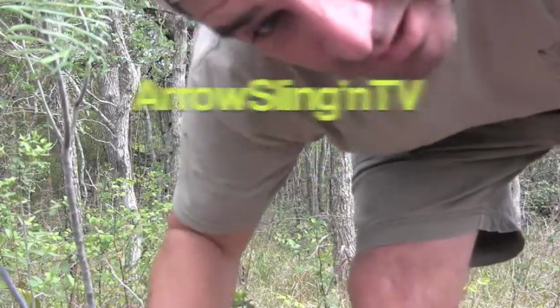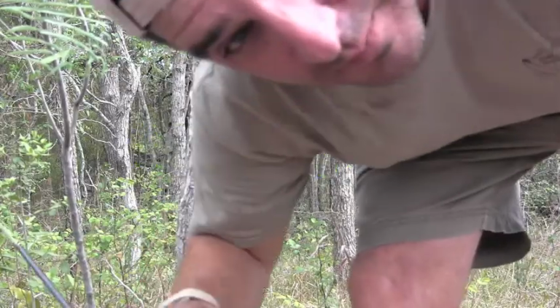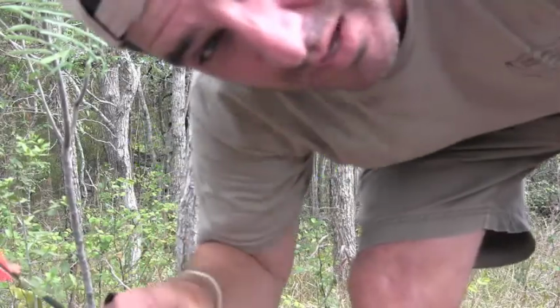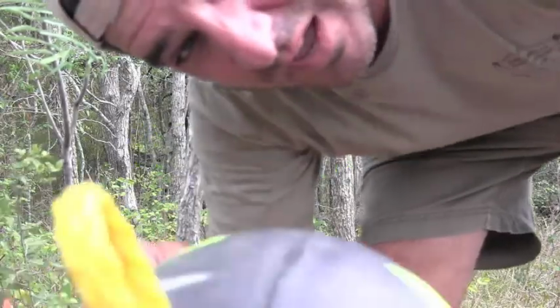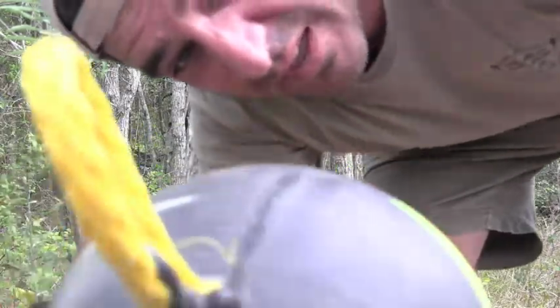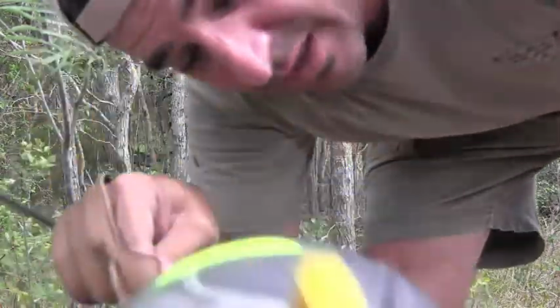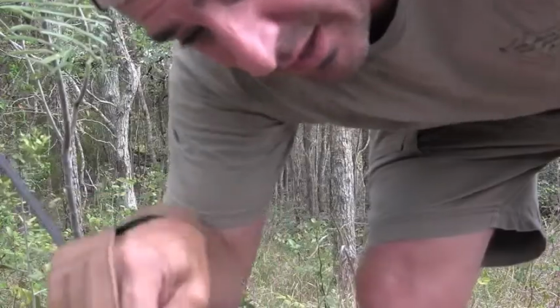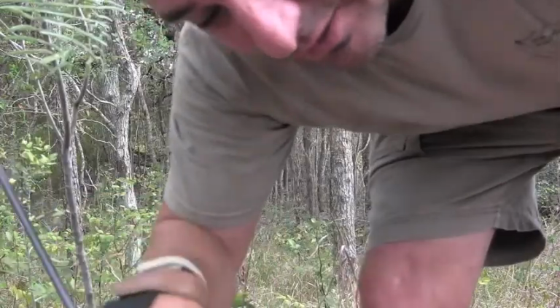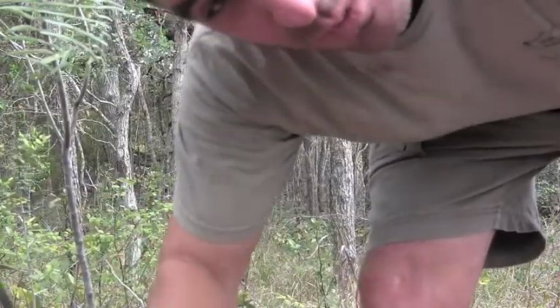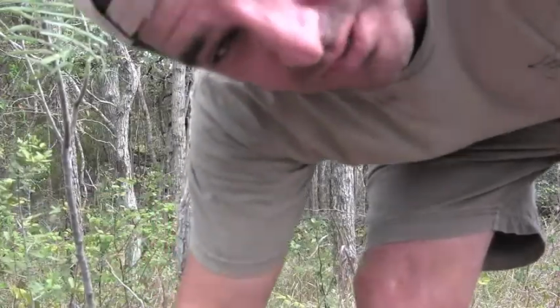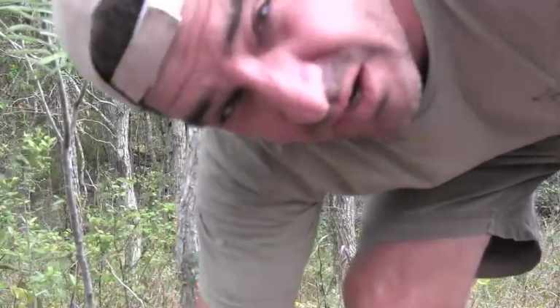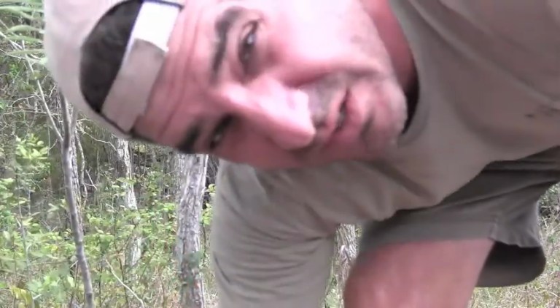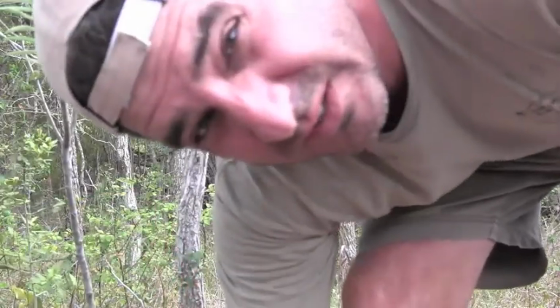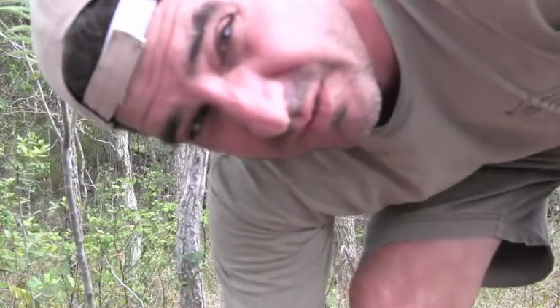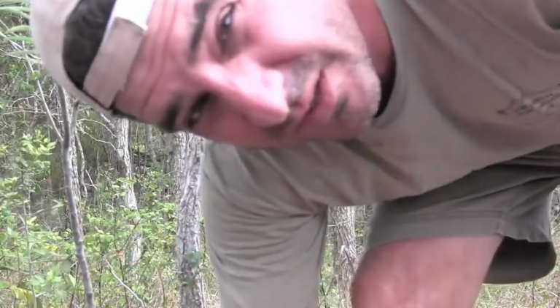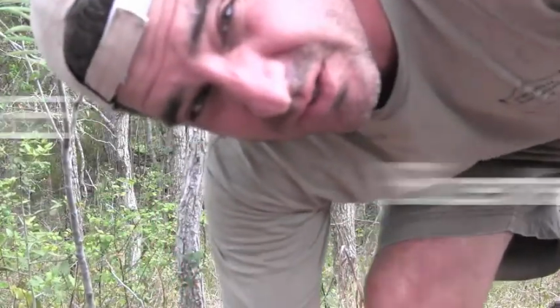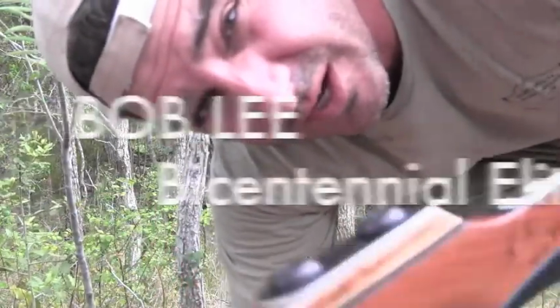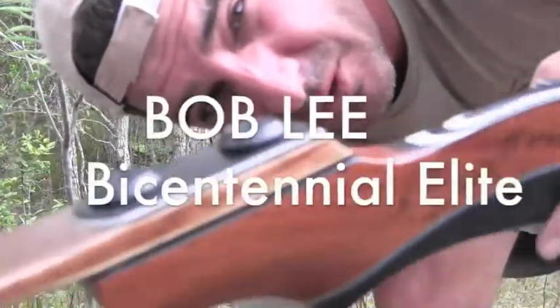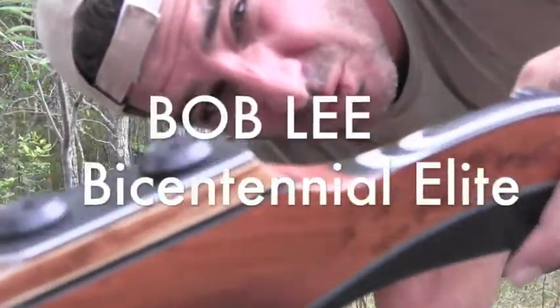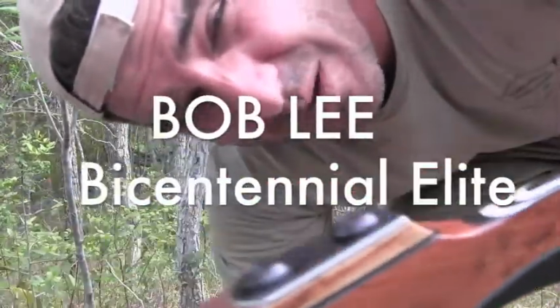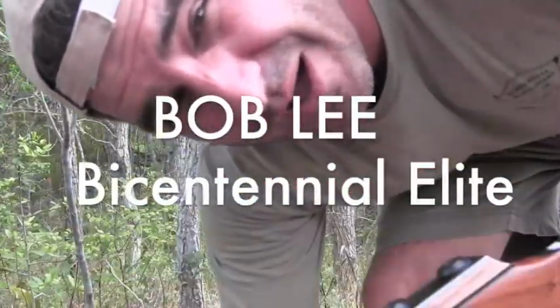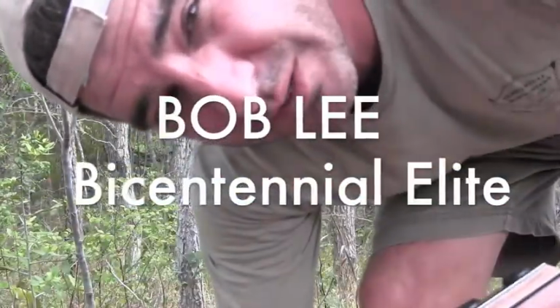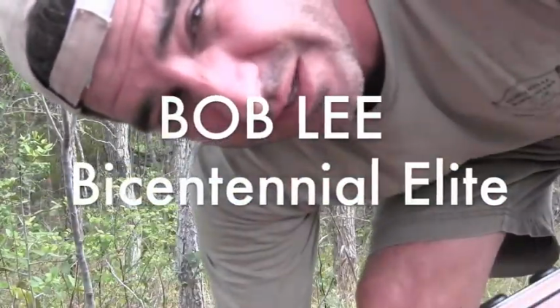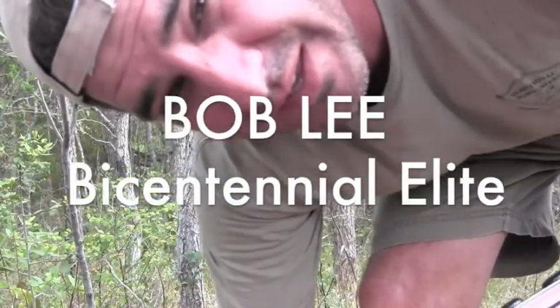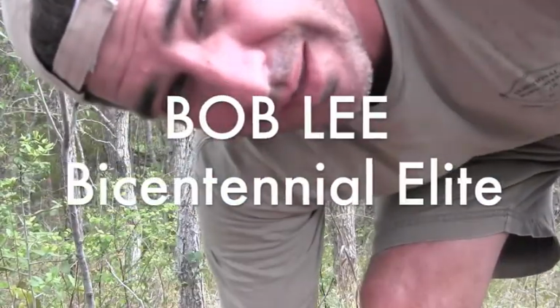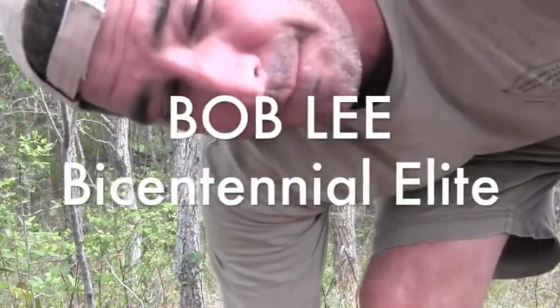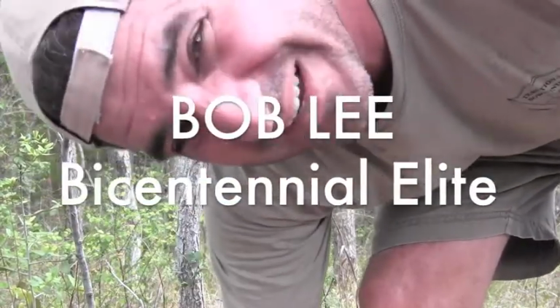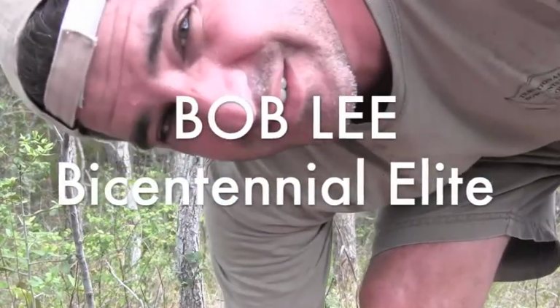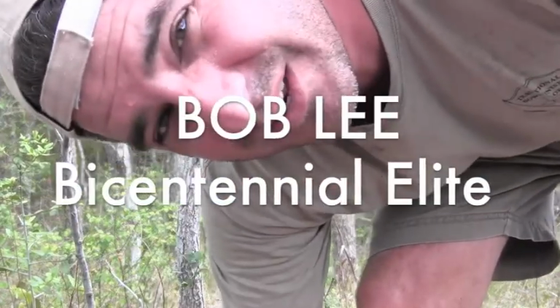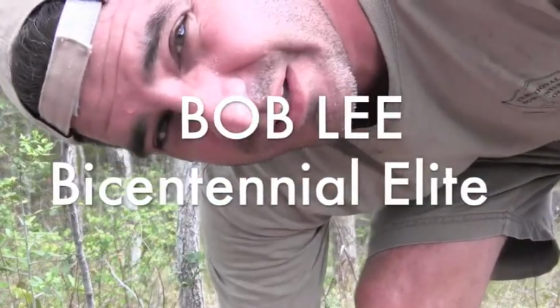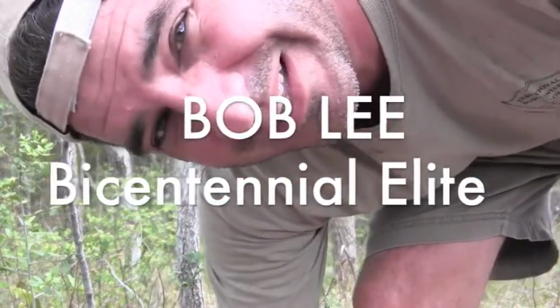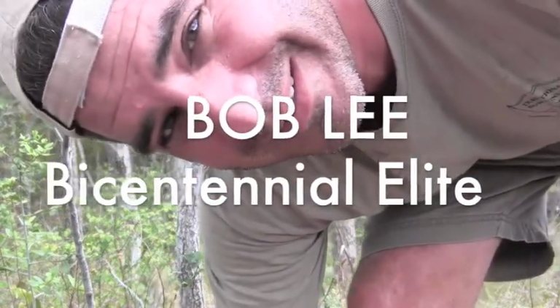I'm Ty, and you're watching Aerosoling TV. Let's check out my new Bob Lee Bicentennial Elite.